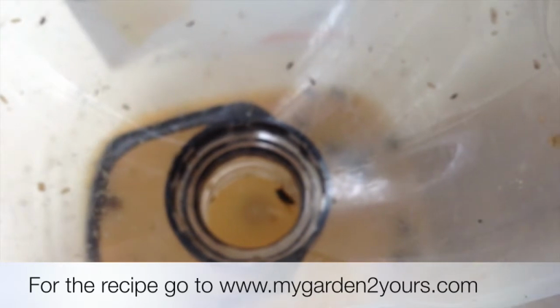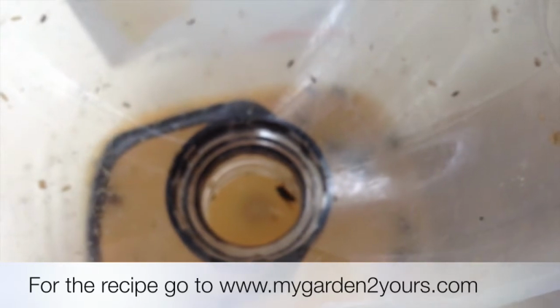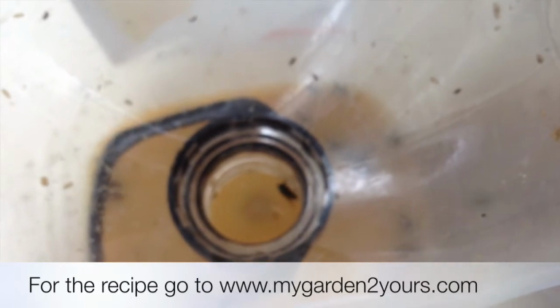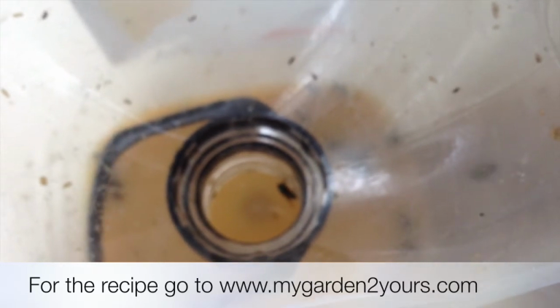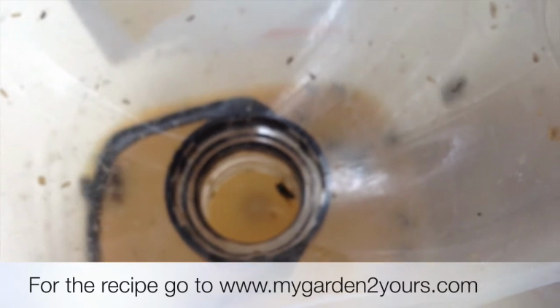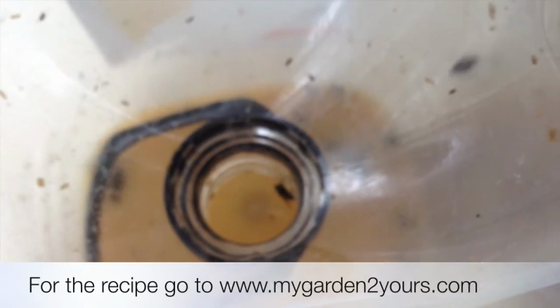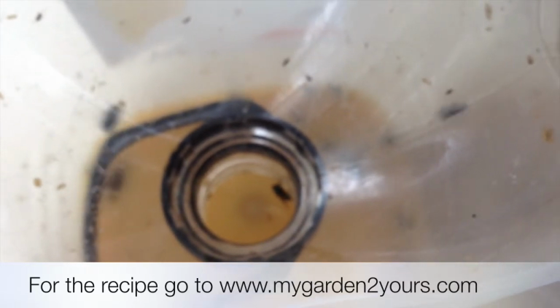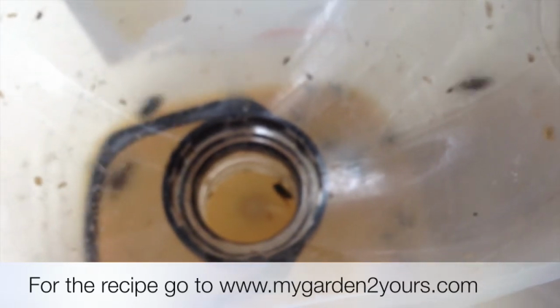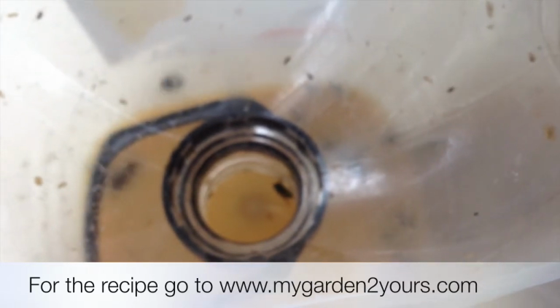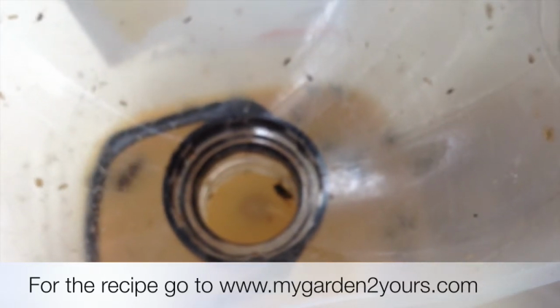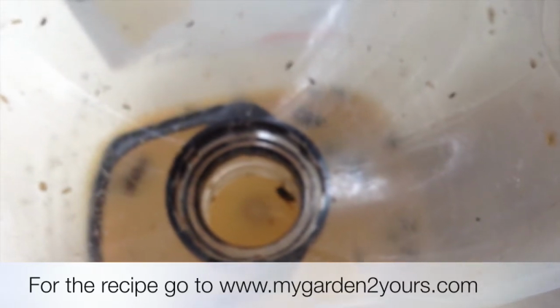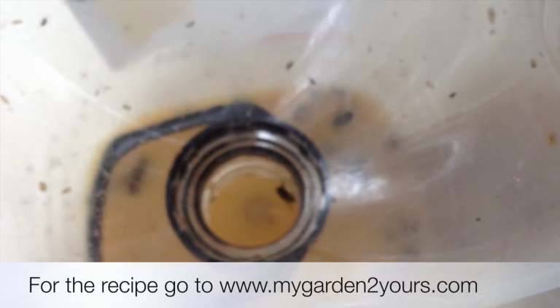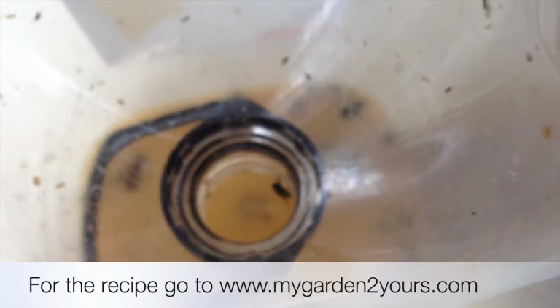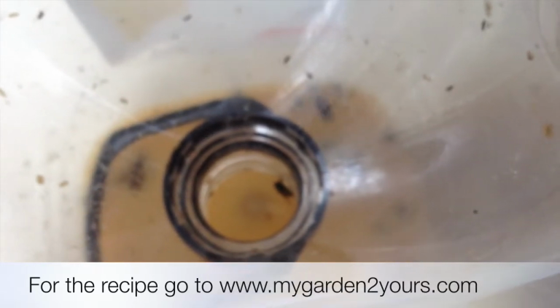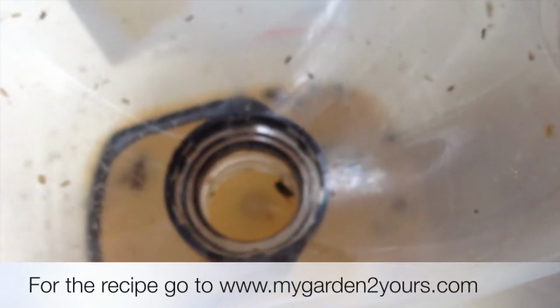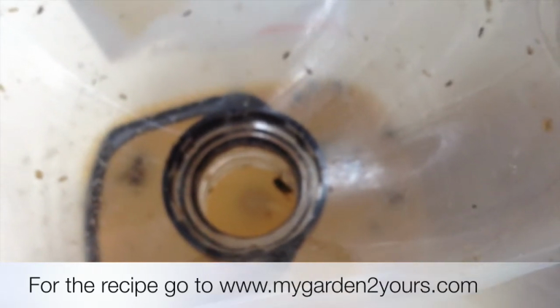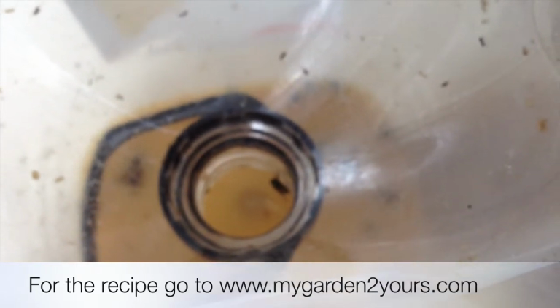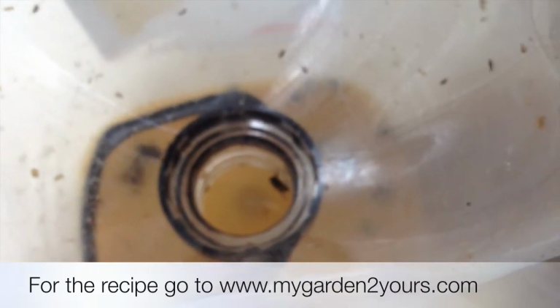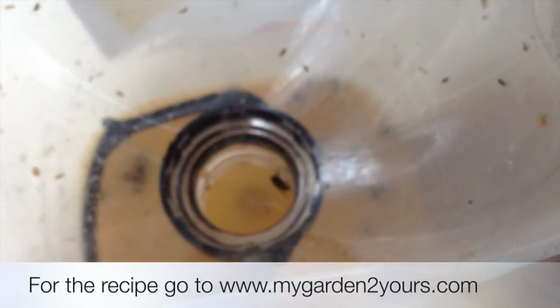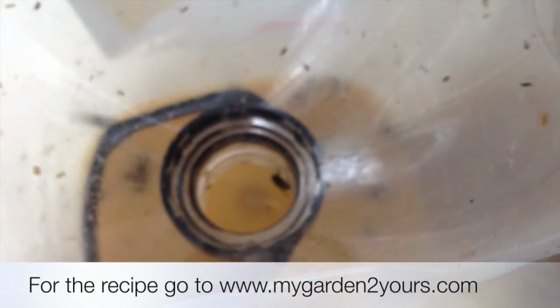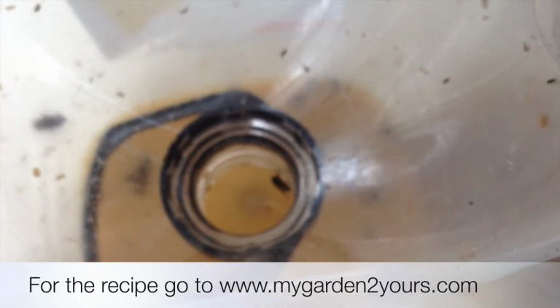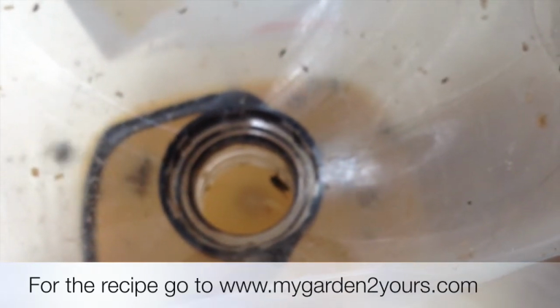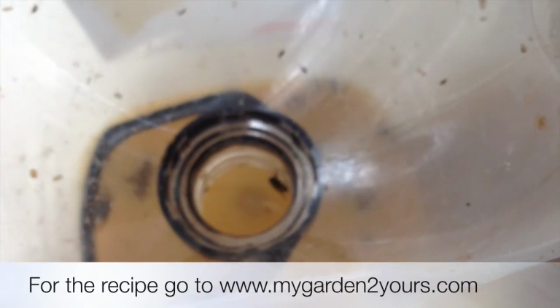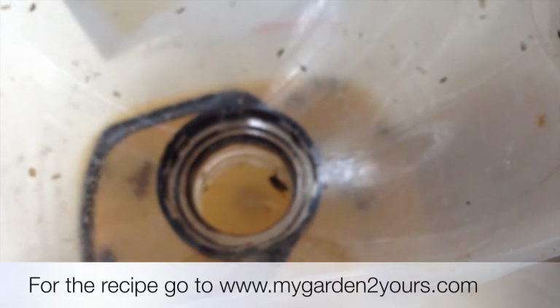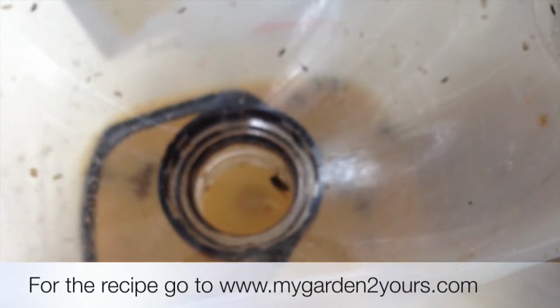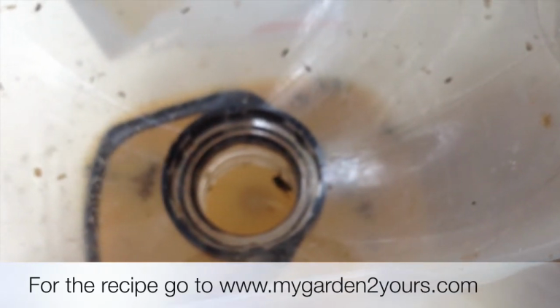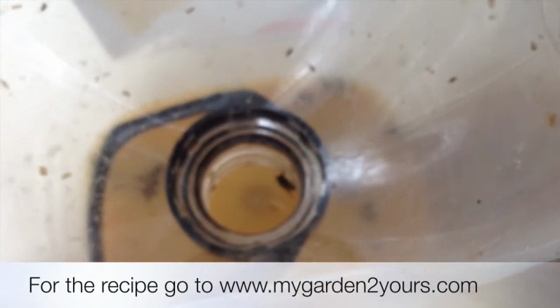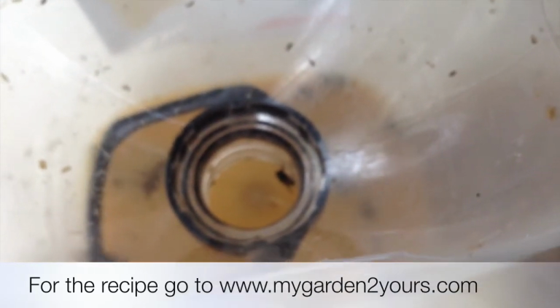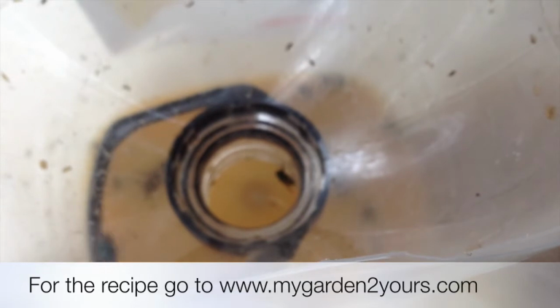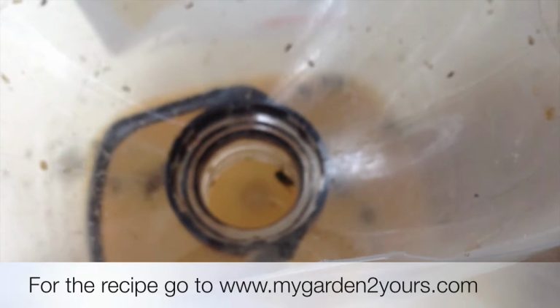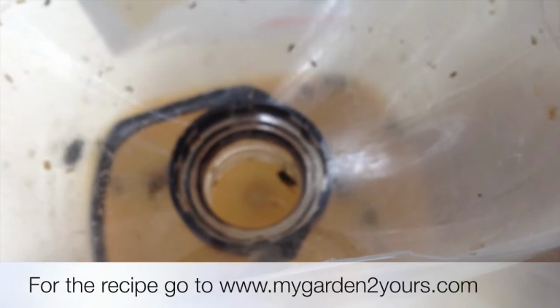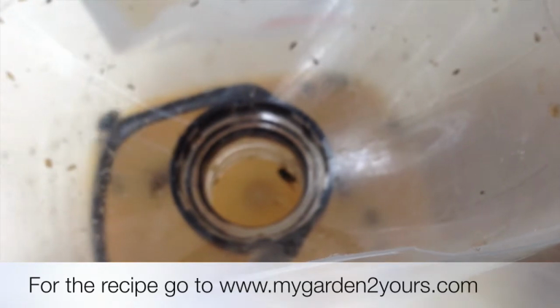This method of pest control has a low impact on you, your family, your pets and the environment. Chemical-free, organic, natural.